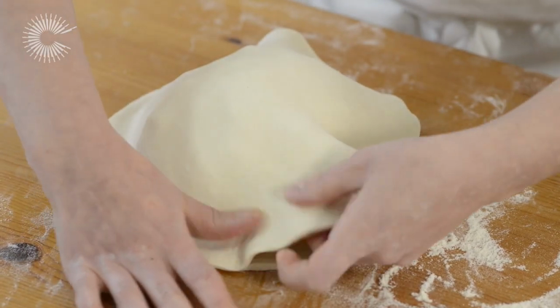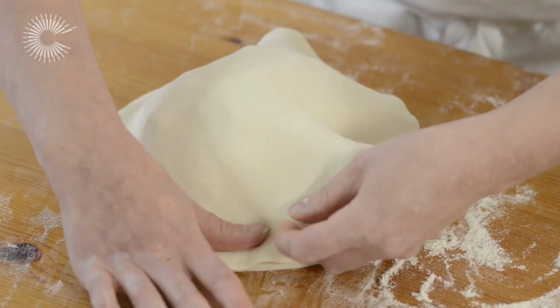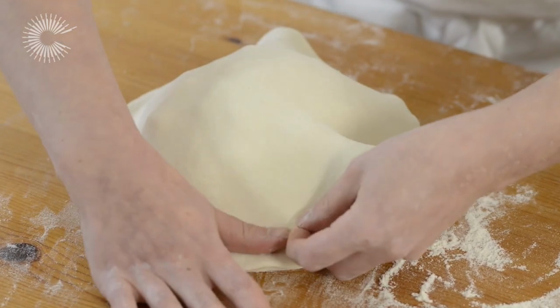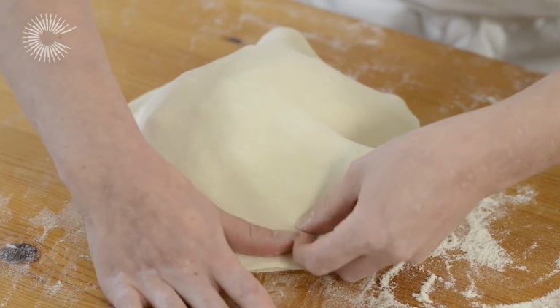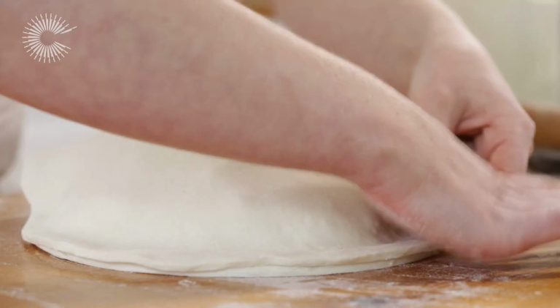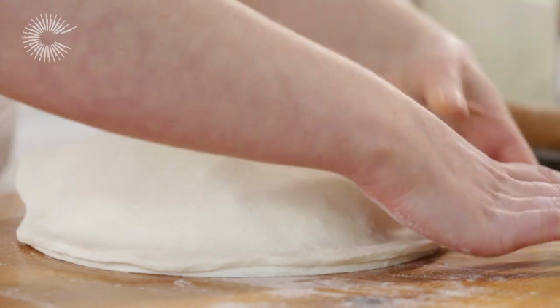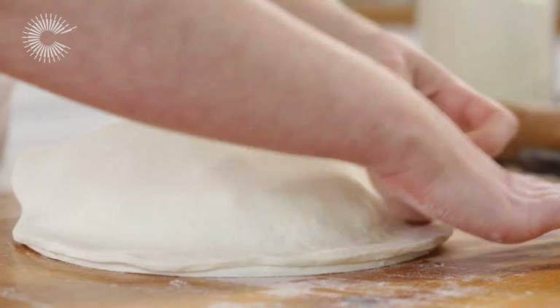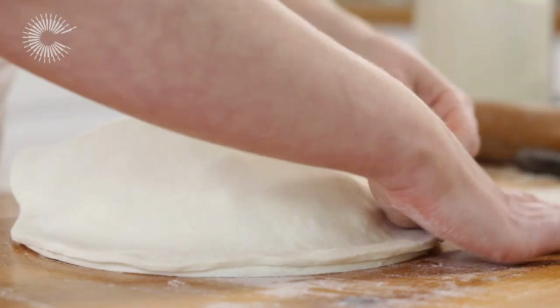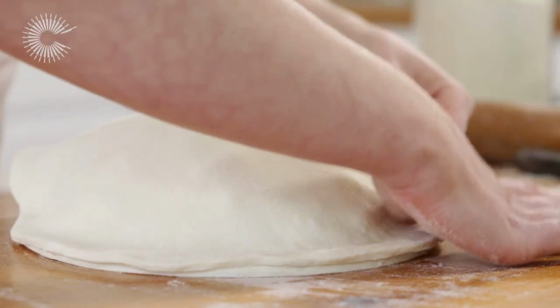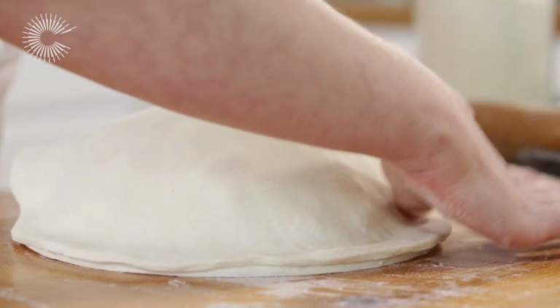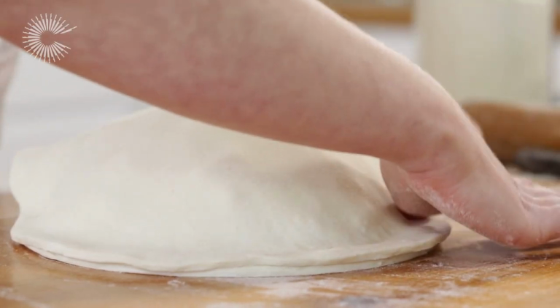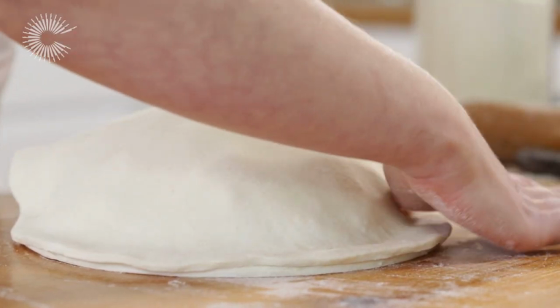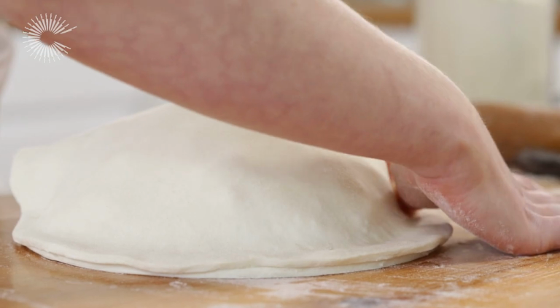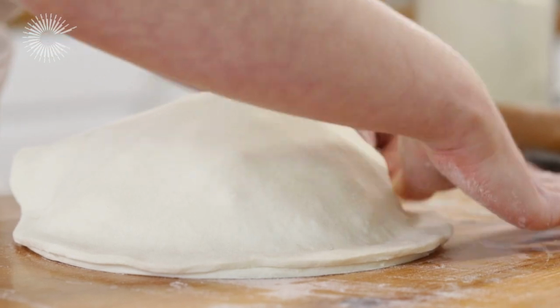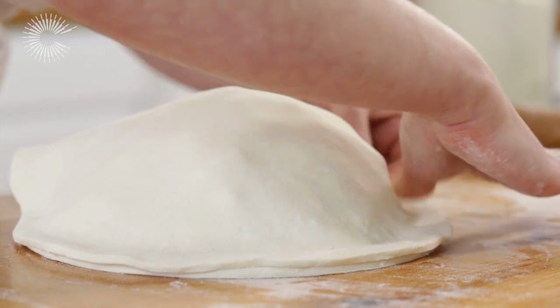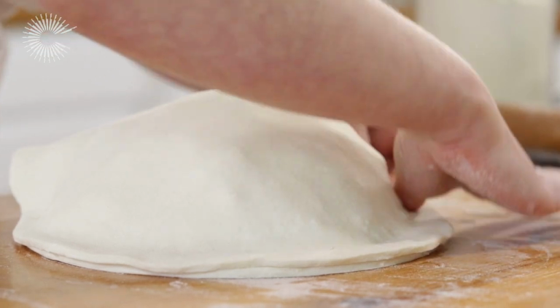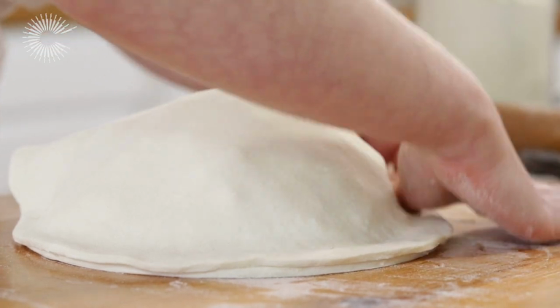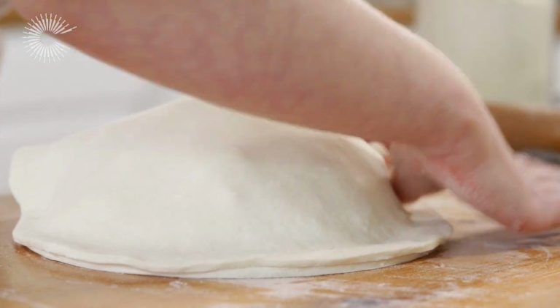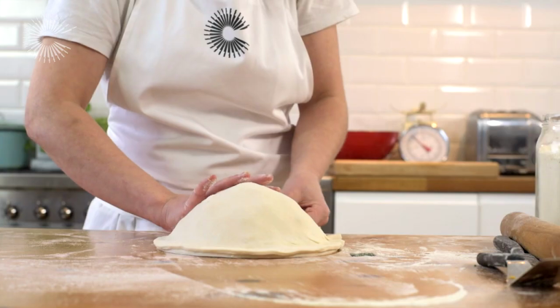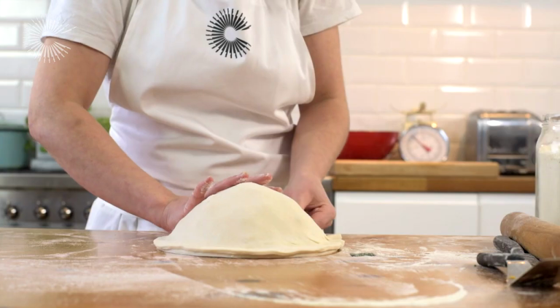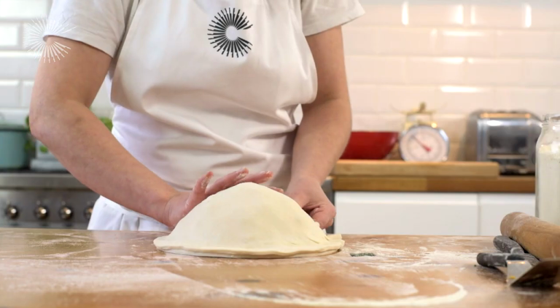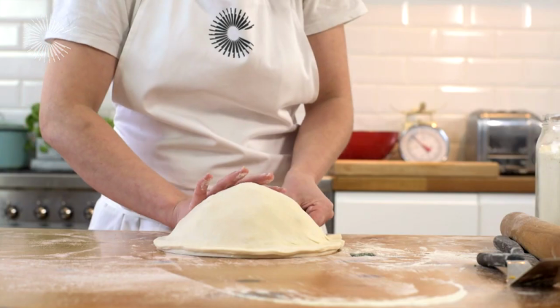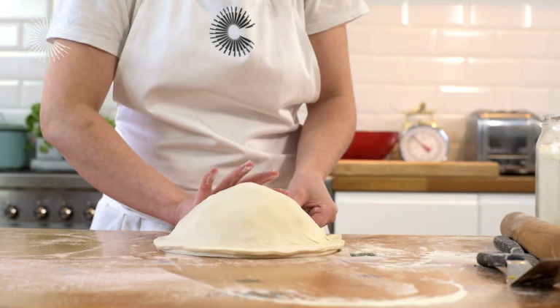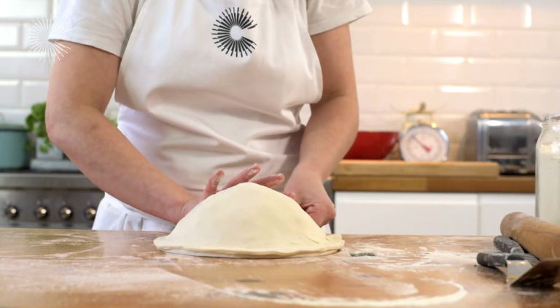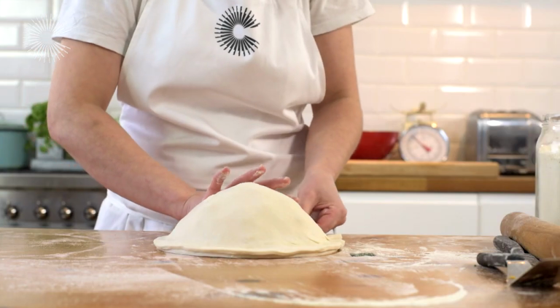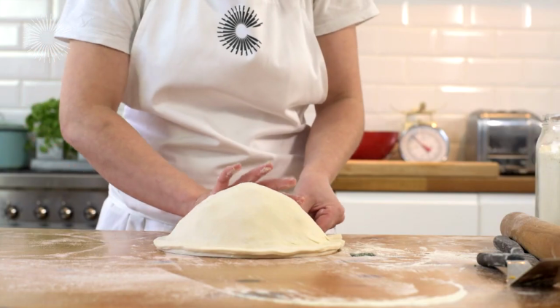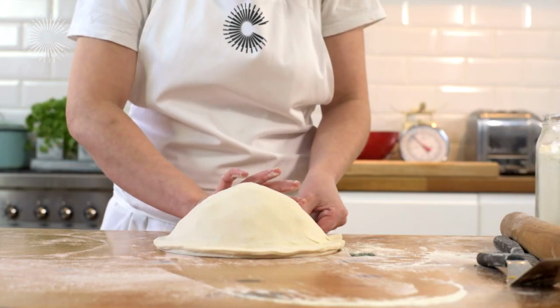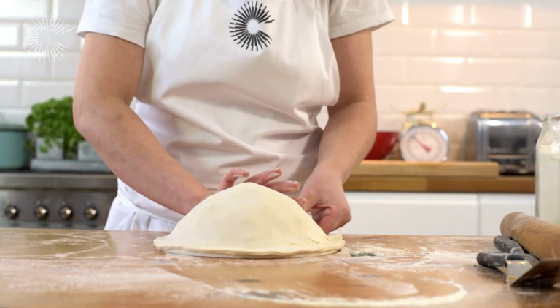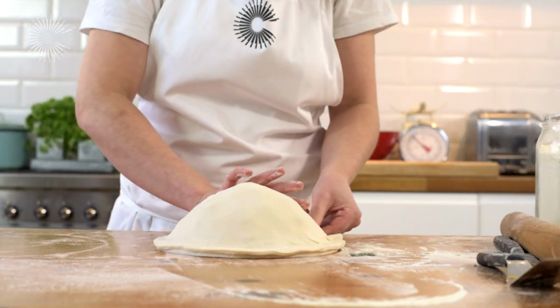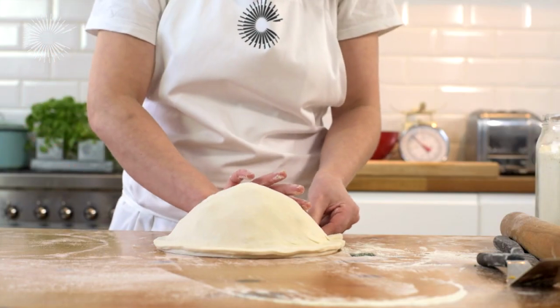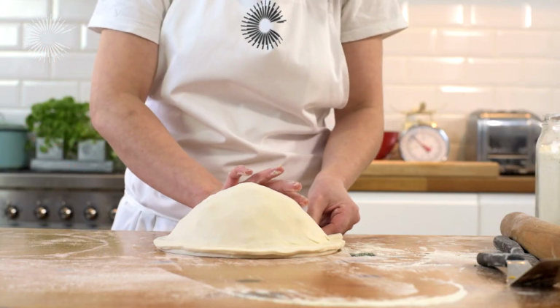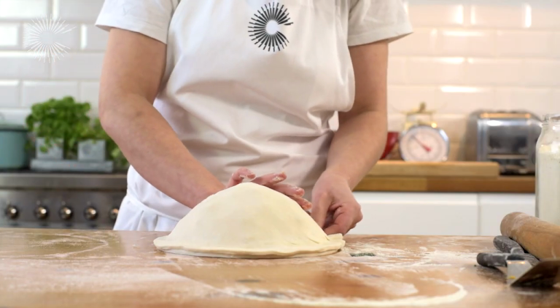Seal the lid by pressing firmly around the edges with your hands. At this point, the Pithivier needs to go in the fridge for an hour to help the pastry and filling firm up before cooking.